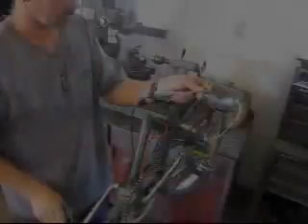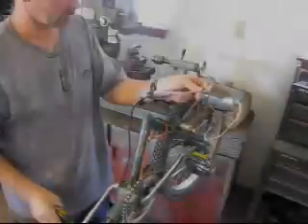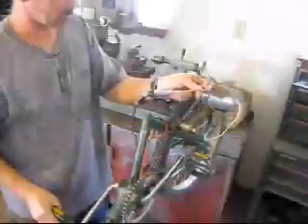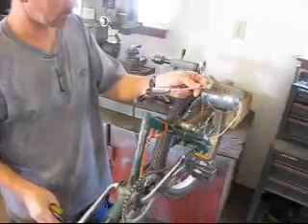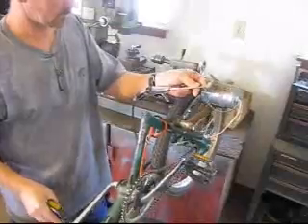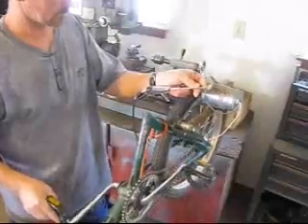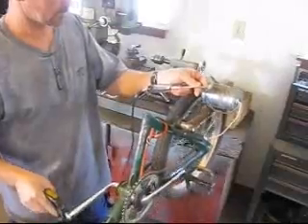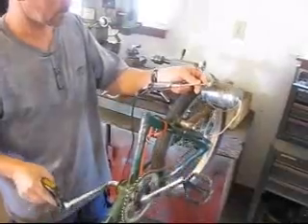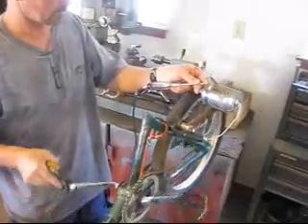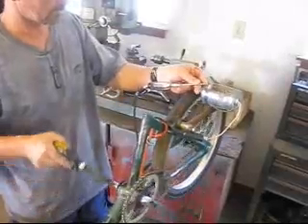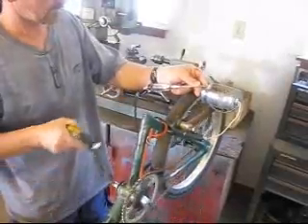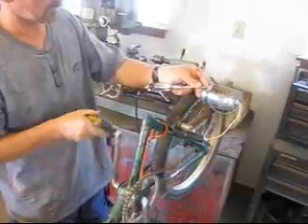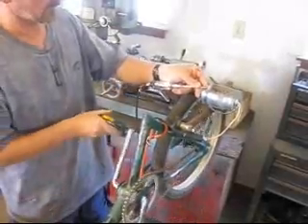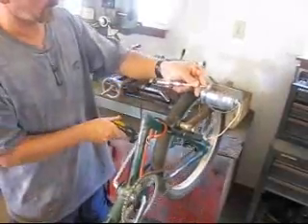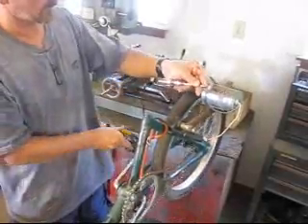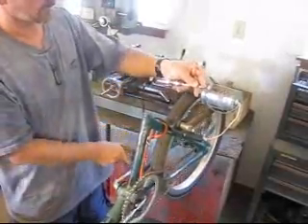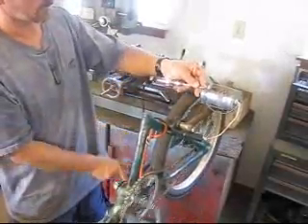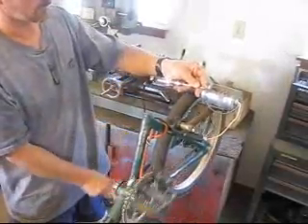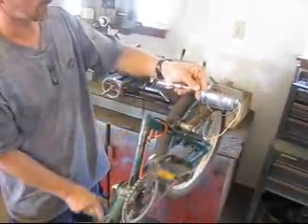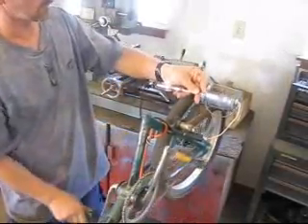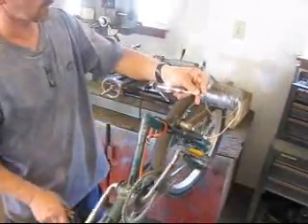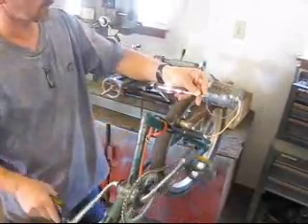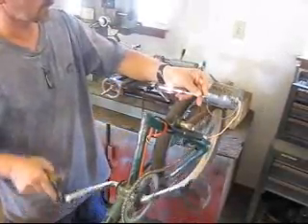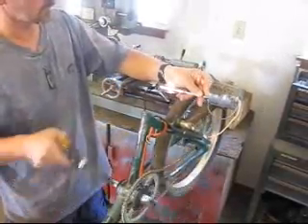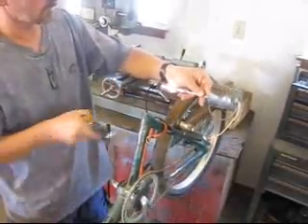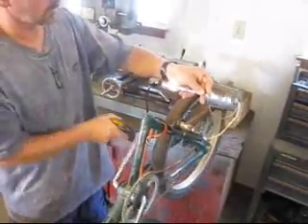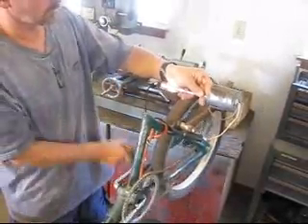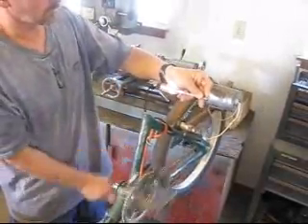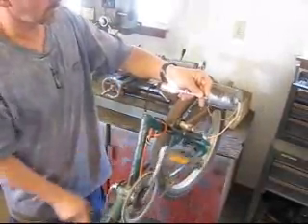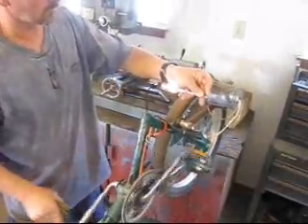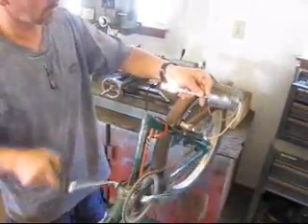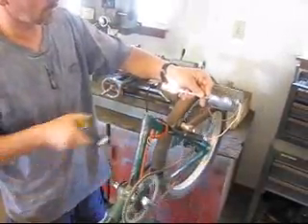Did you know that if the shaft on a permanent magnet motor is spun, it will become a generator?